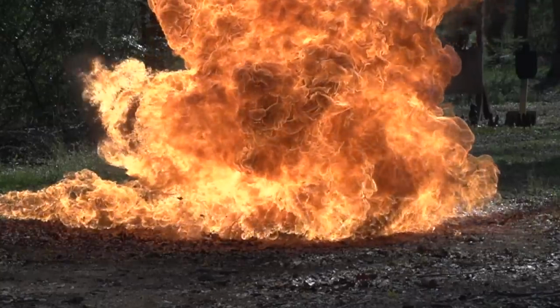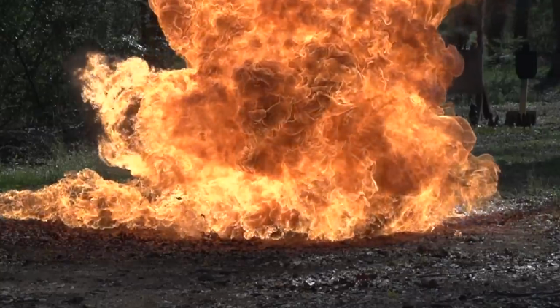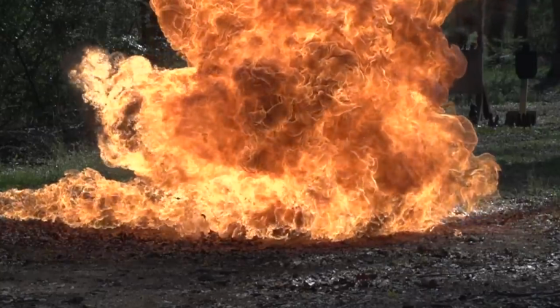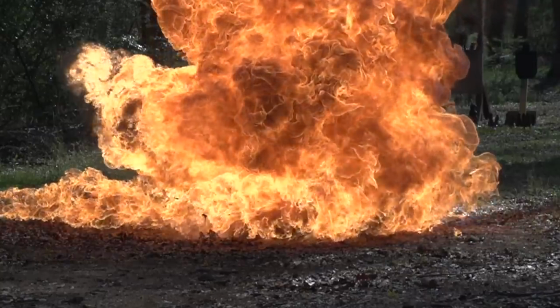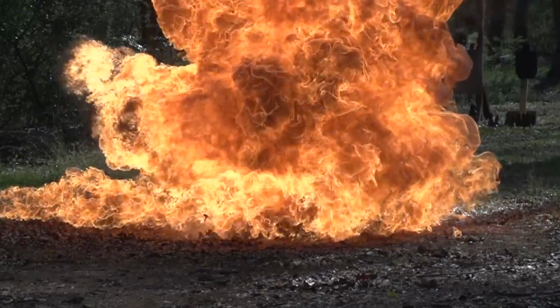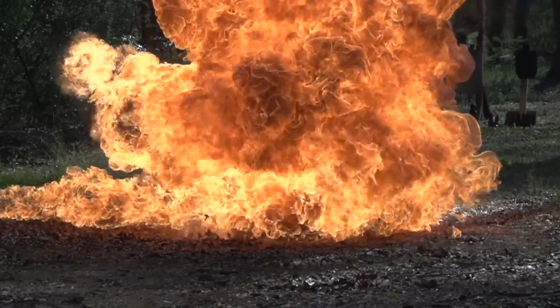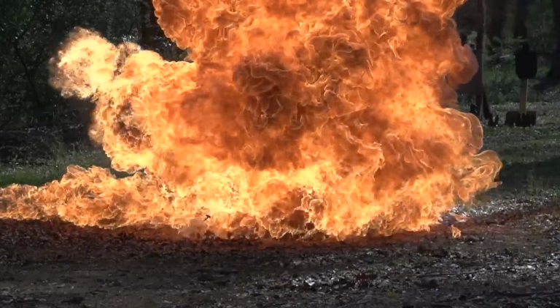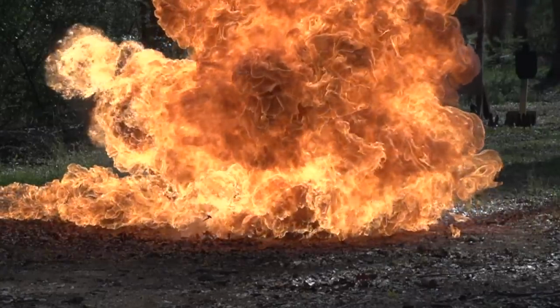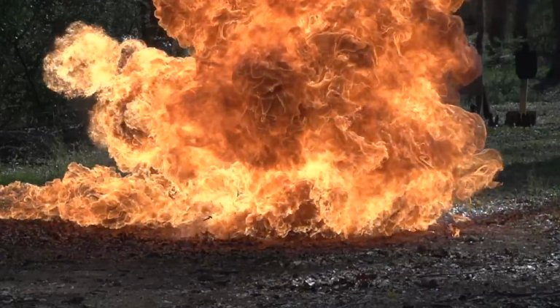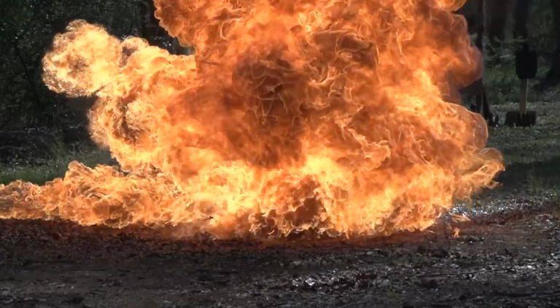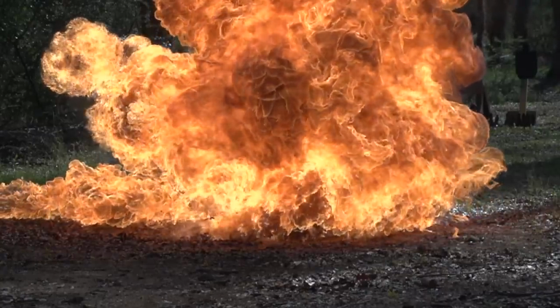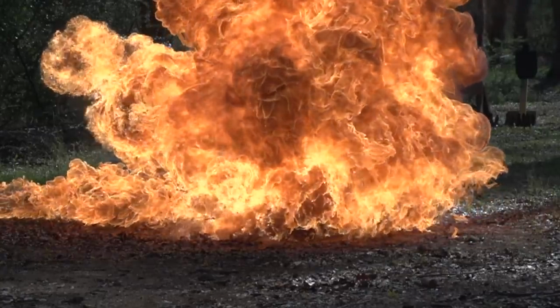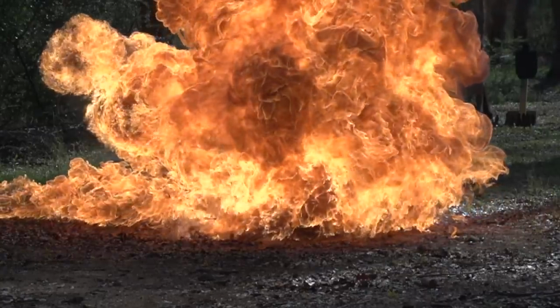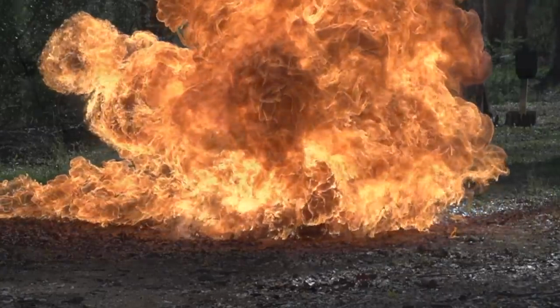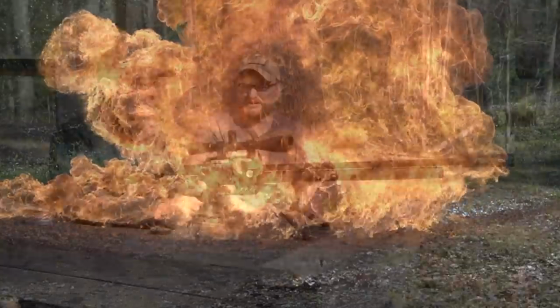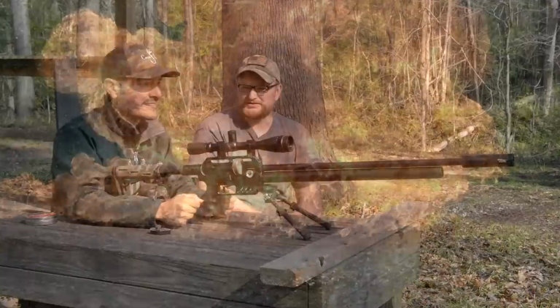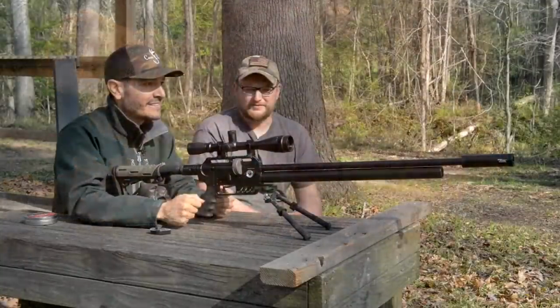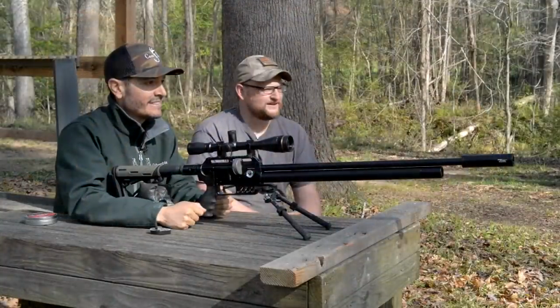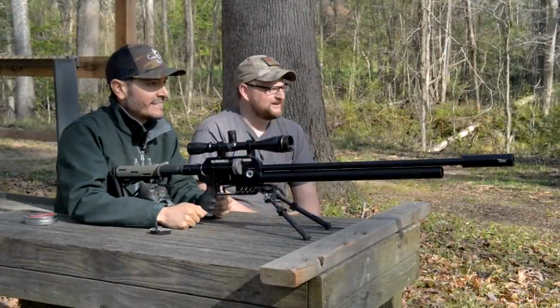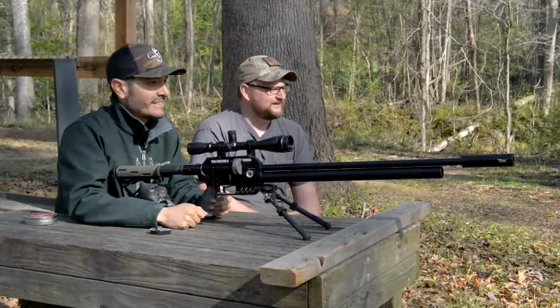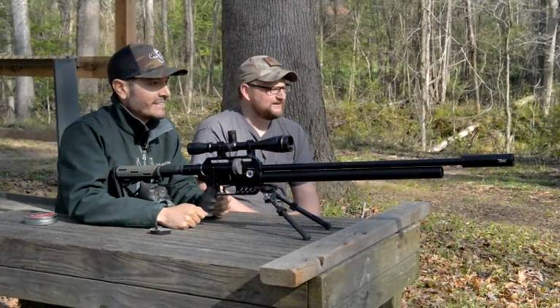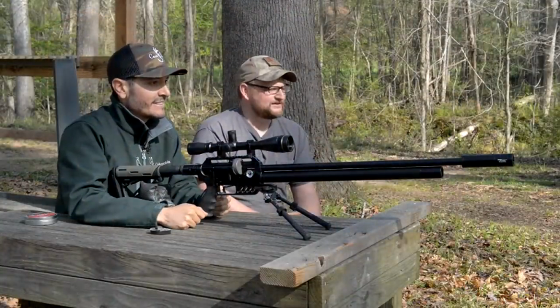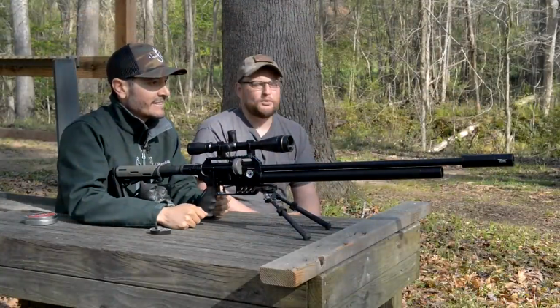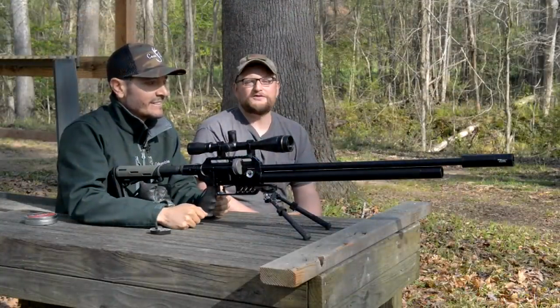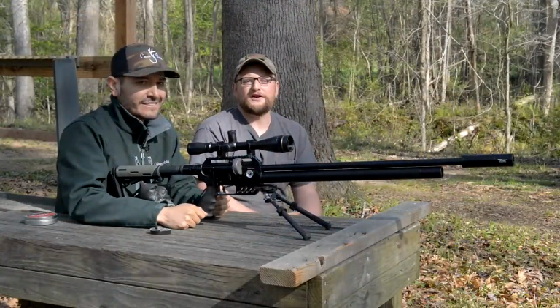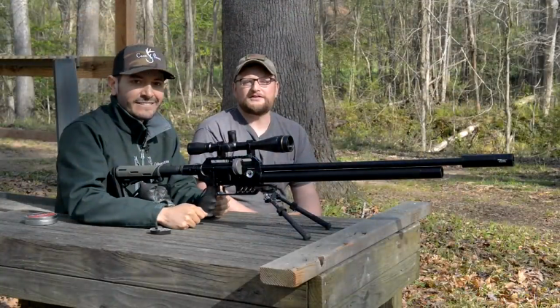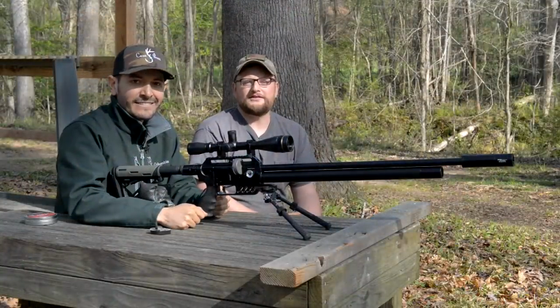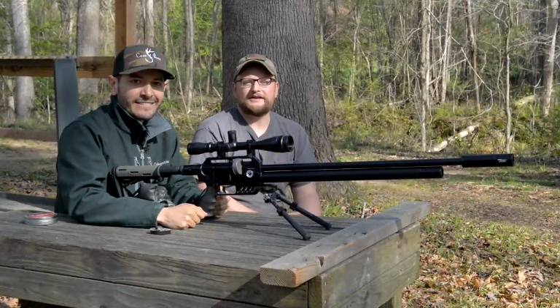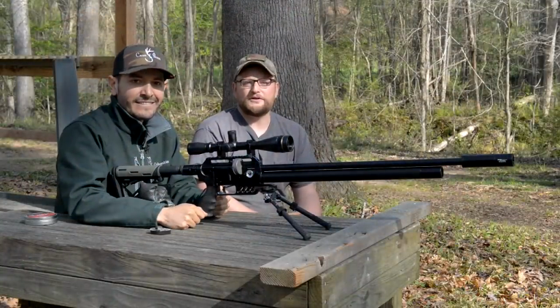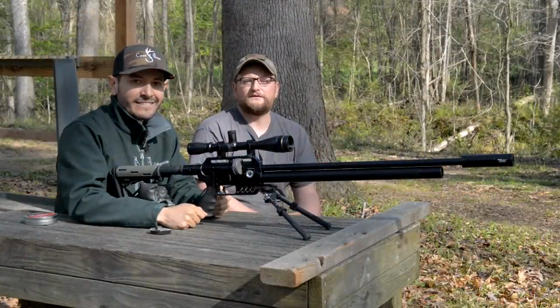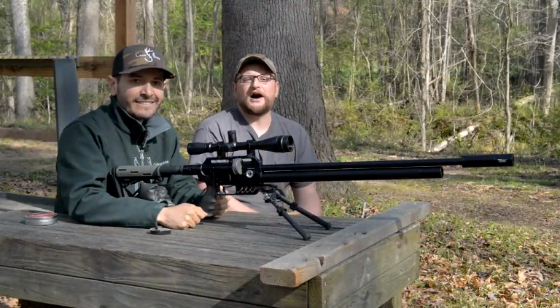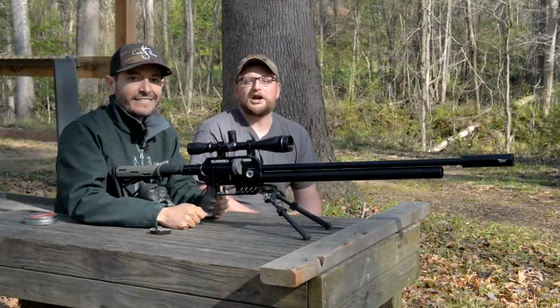We're going to get on to a couple more interesting targets, but it's always fun to have a little fire.